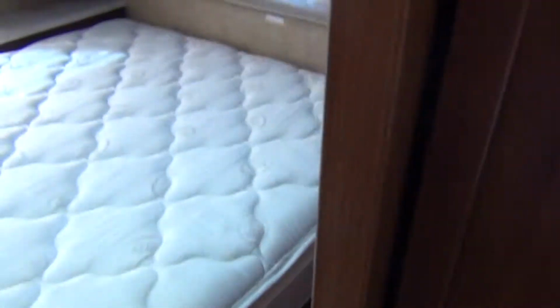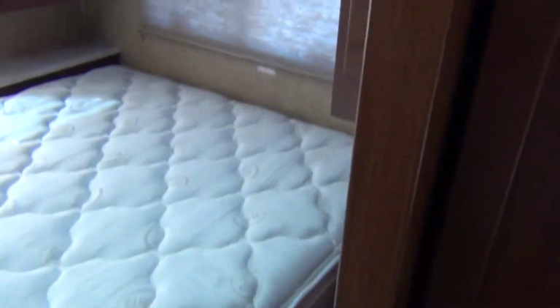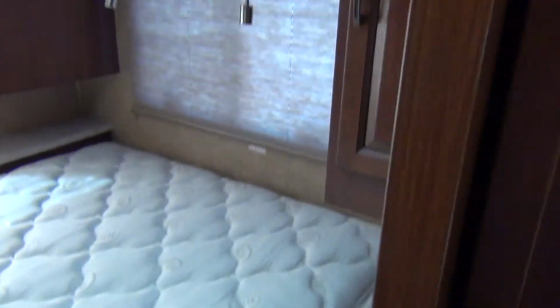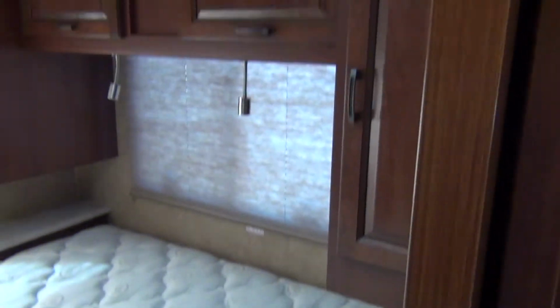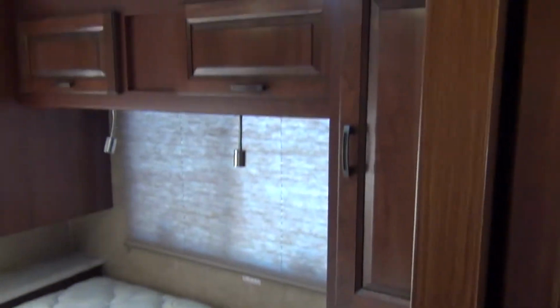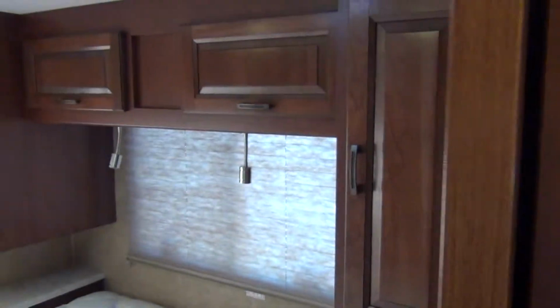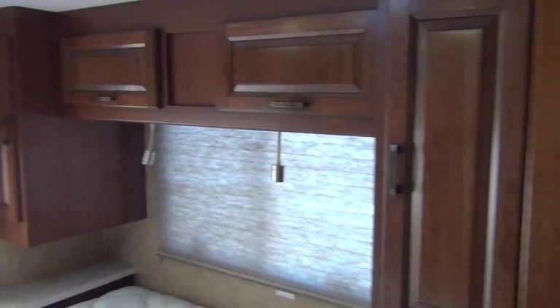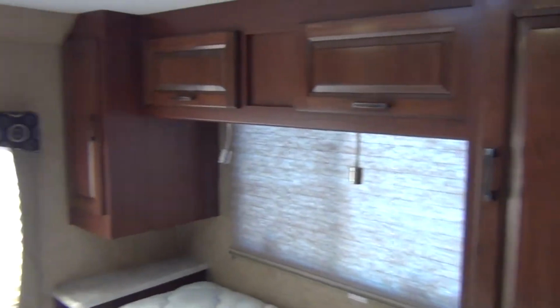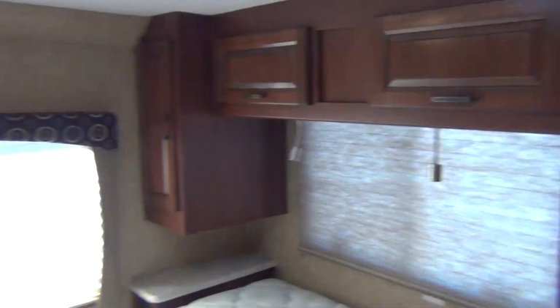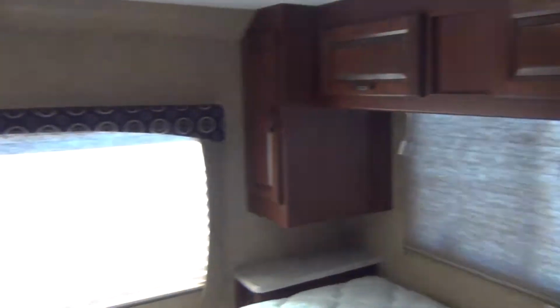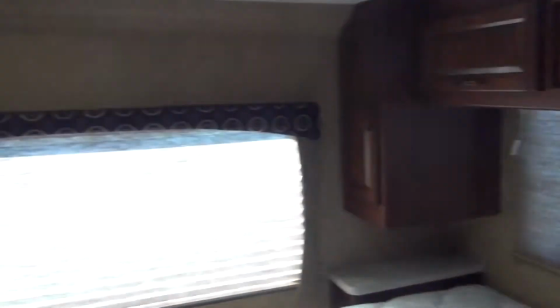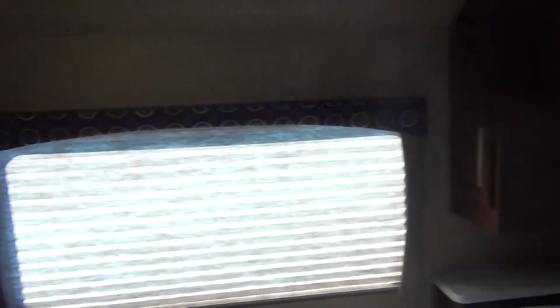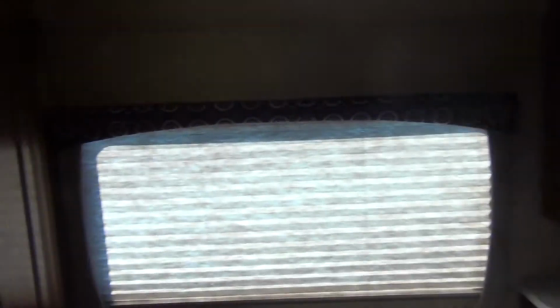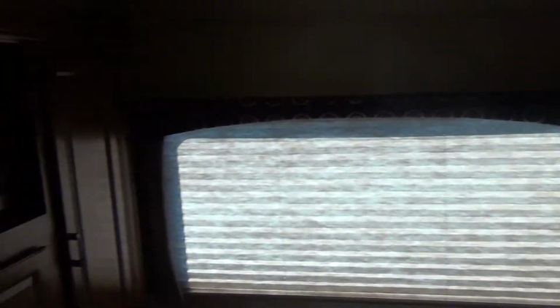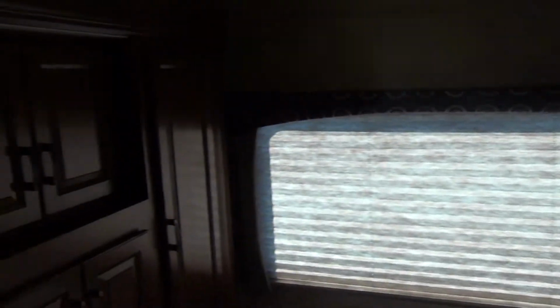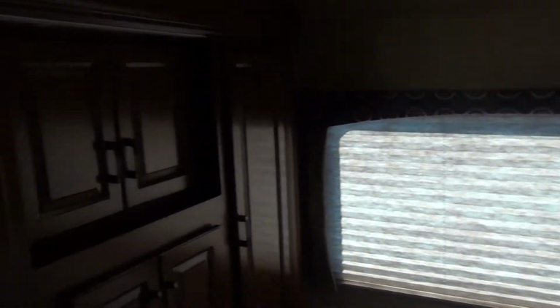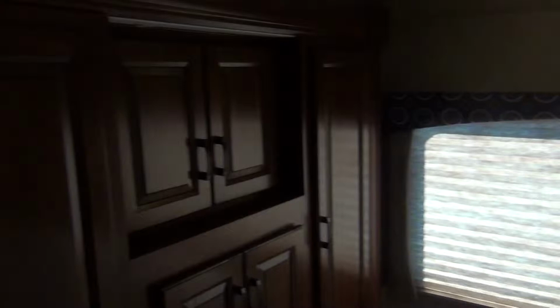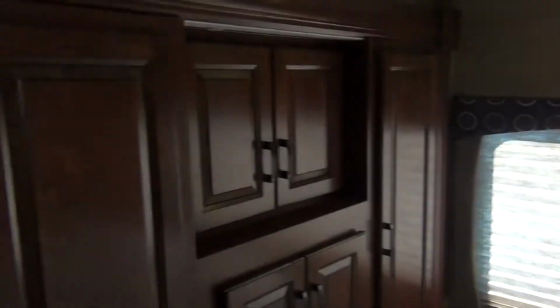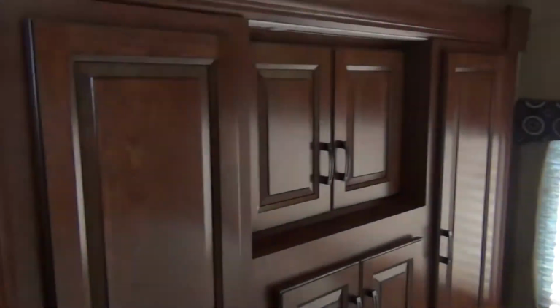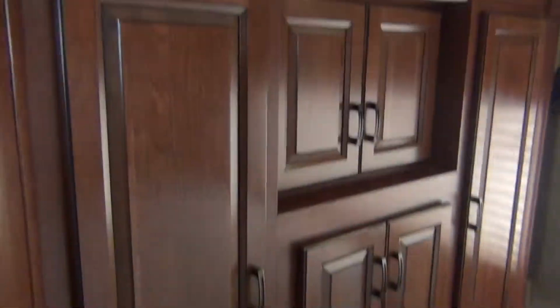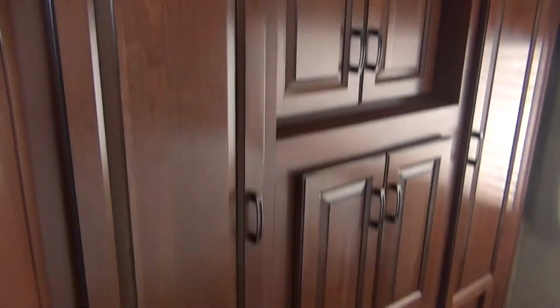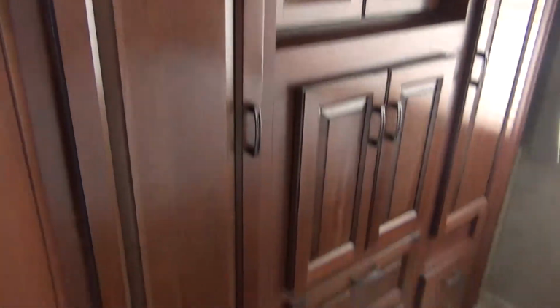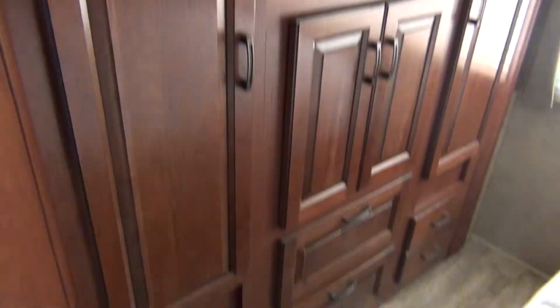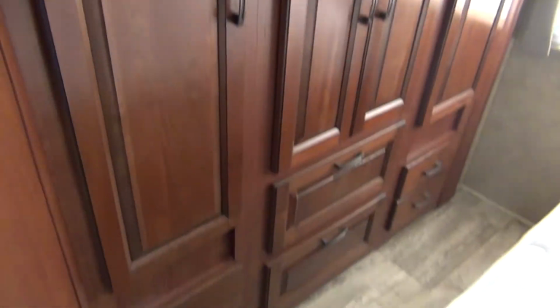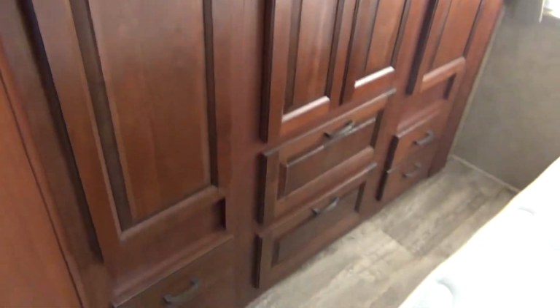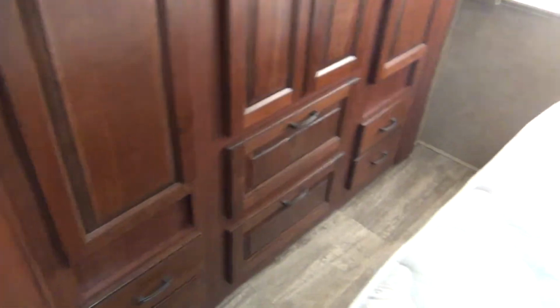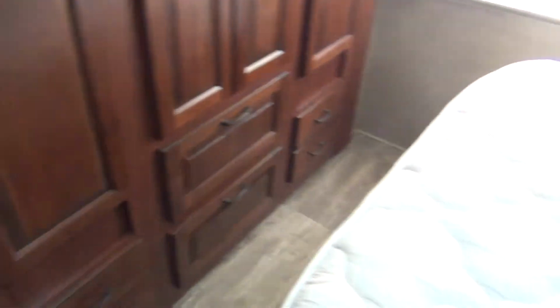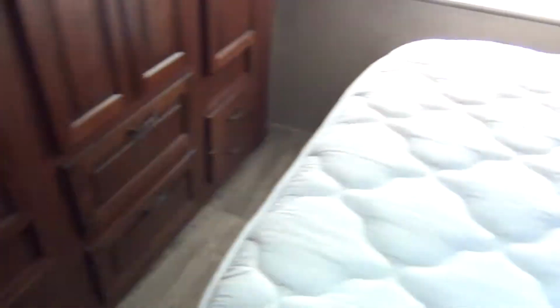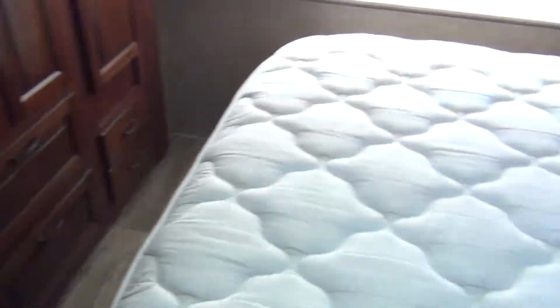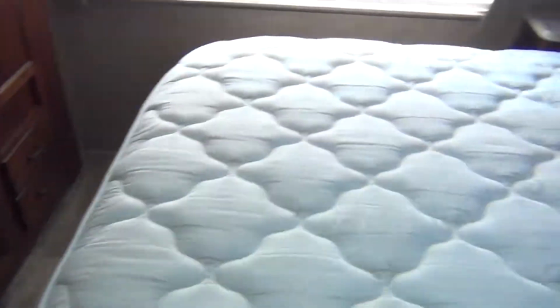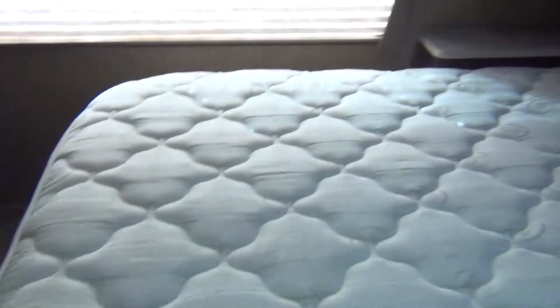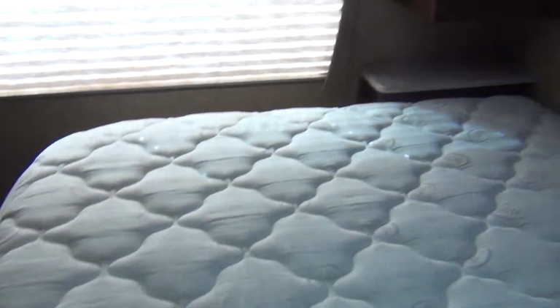The last area is your rear bedroom, which is mostly for sleeping and storage. And that is all.